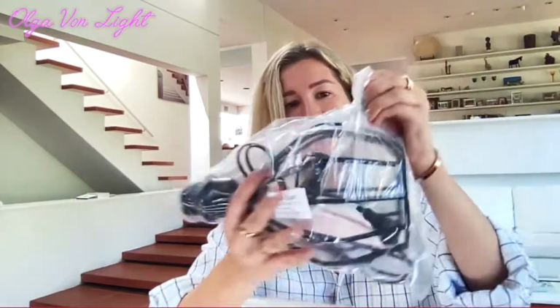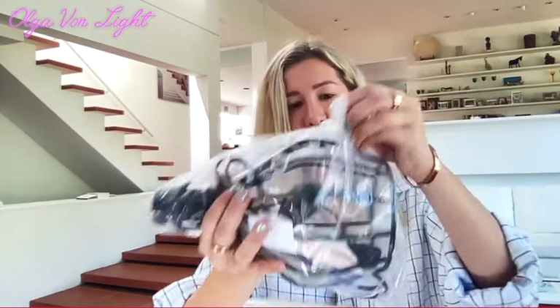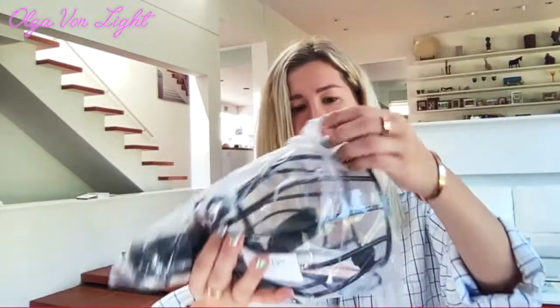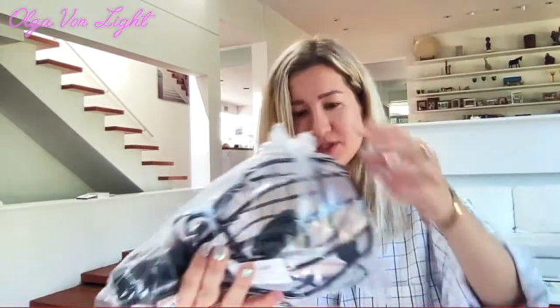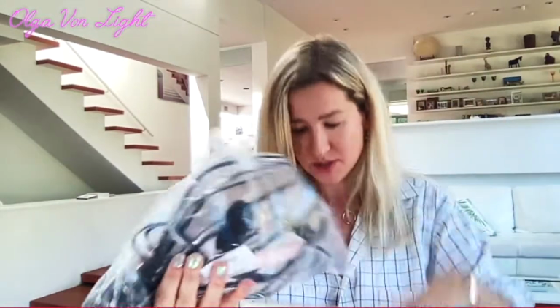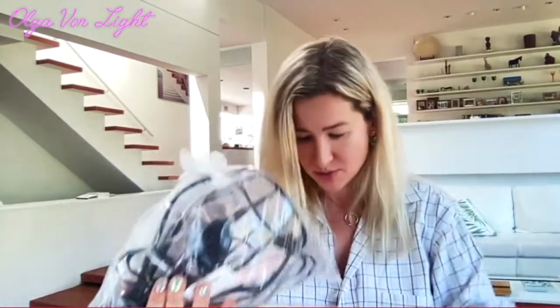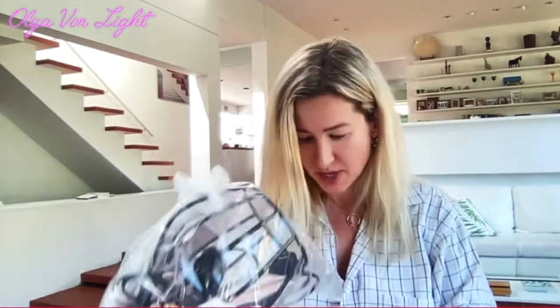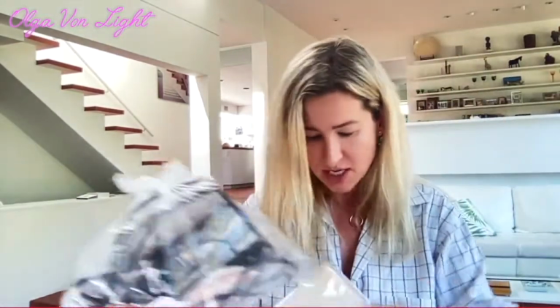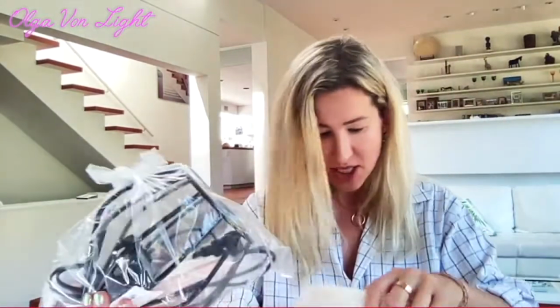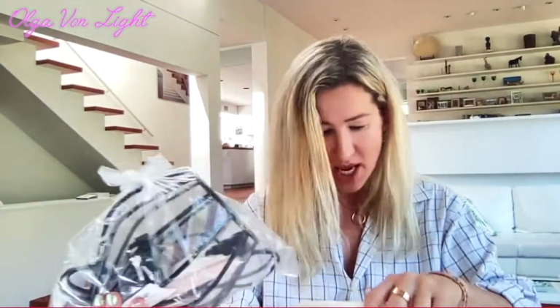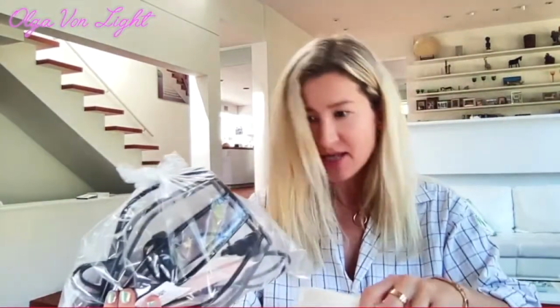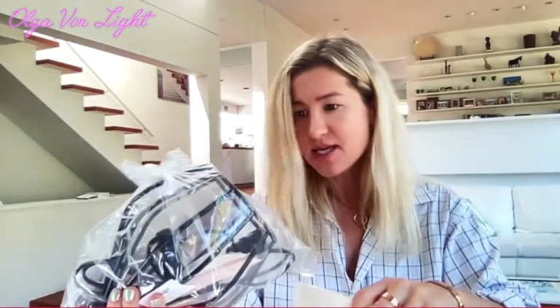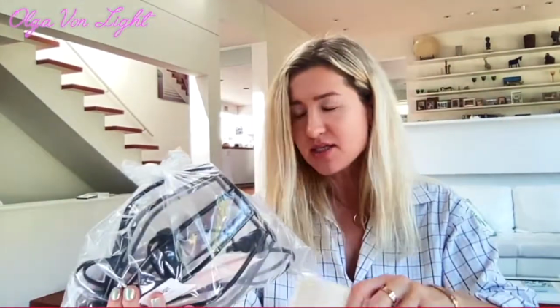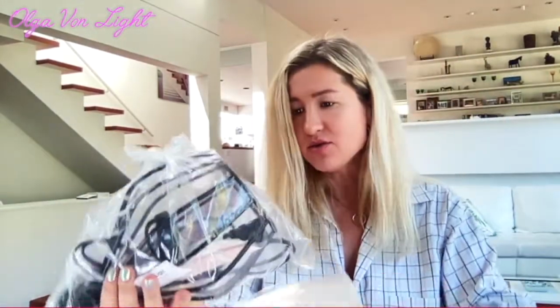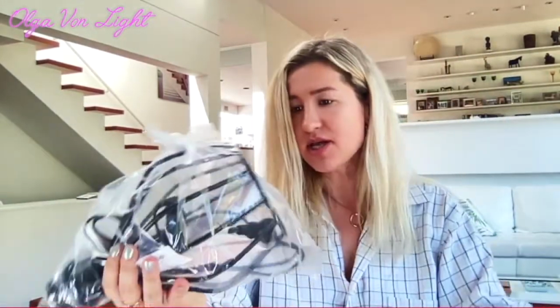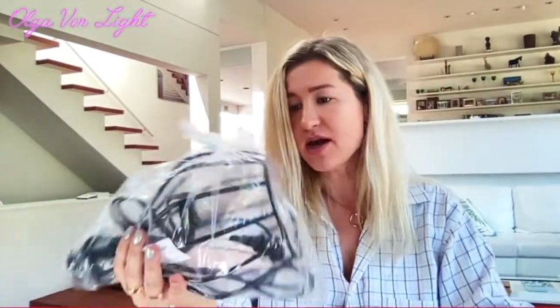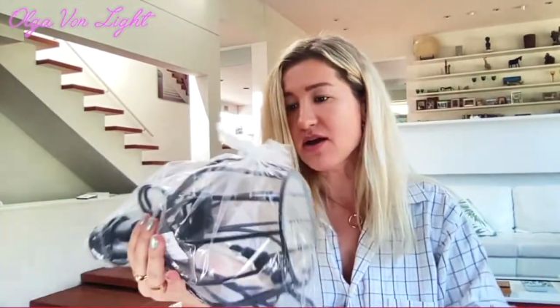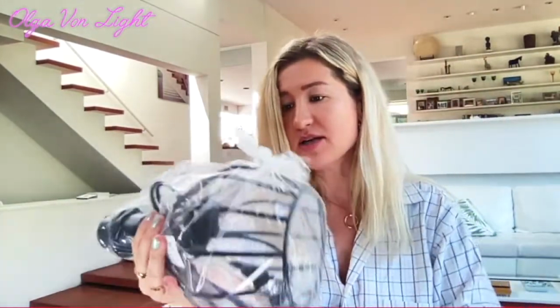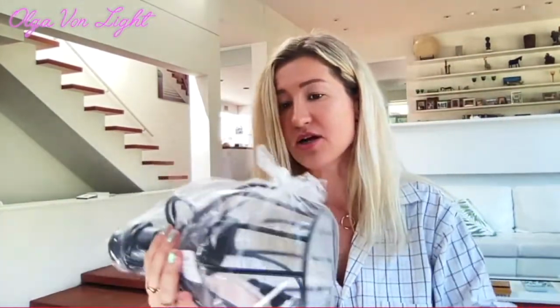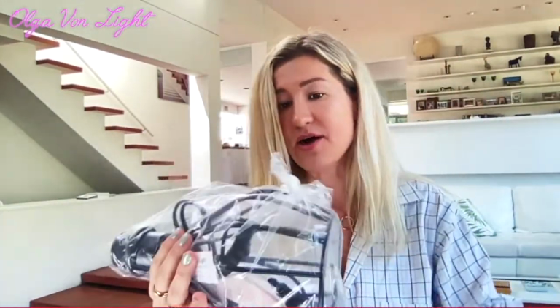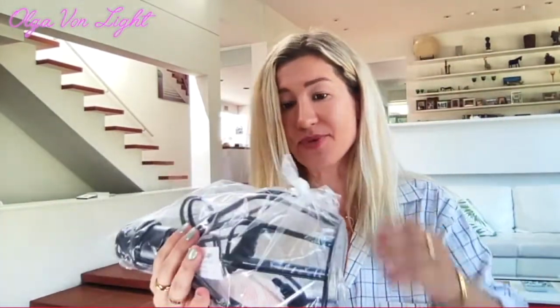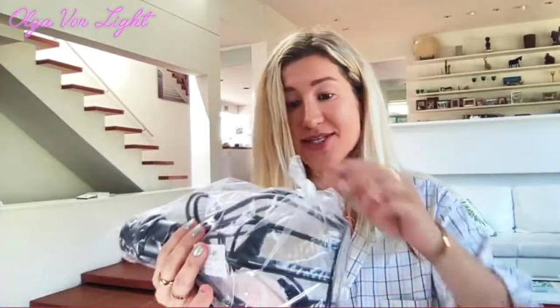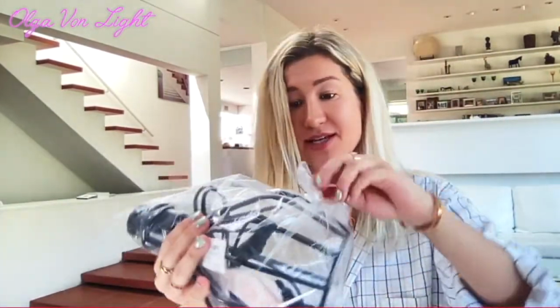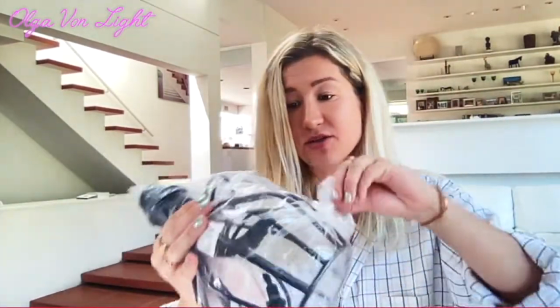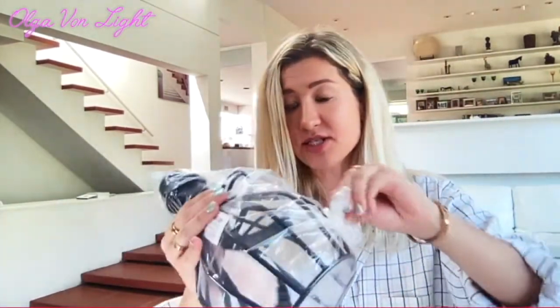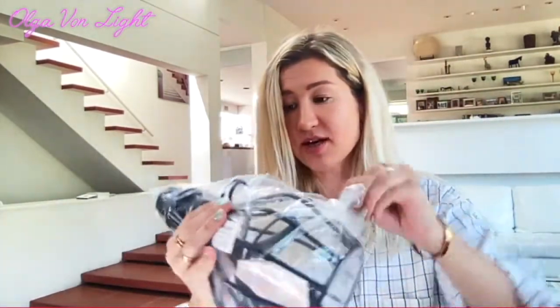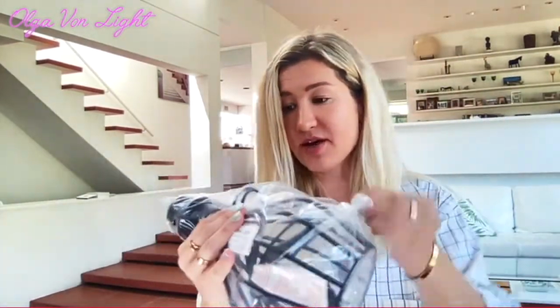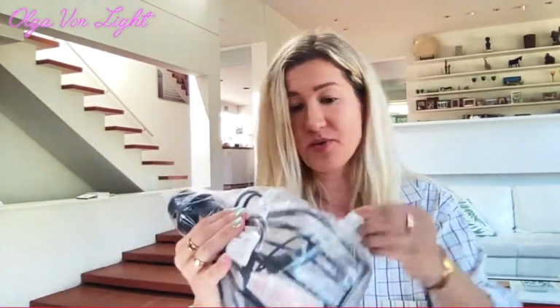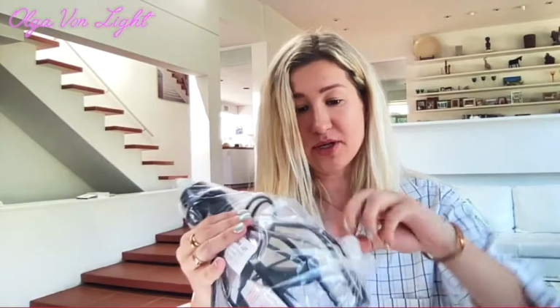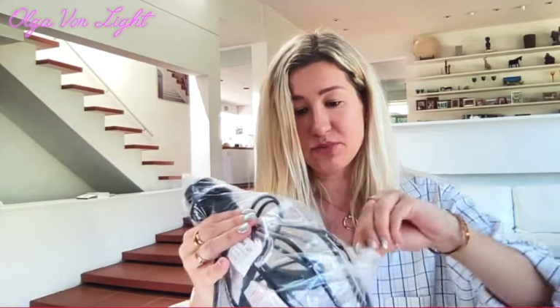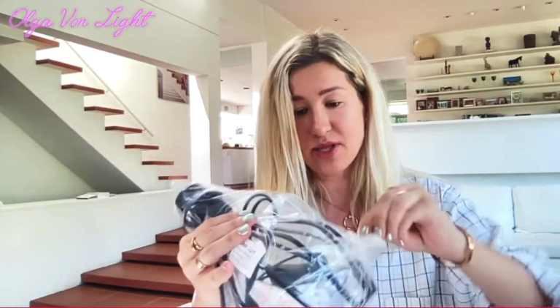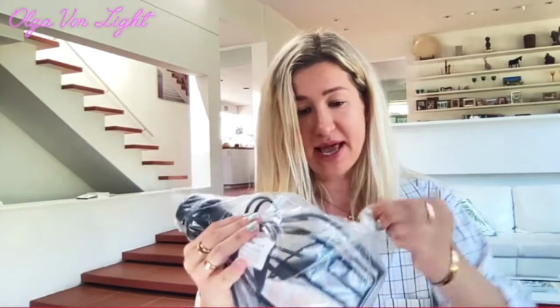I believe this is the base, and it looks like I got the one in black.